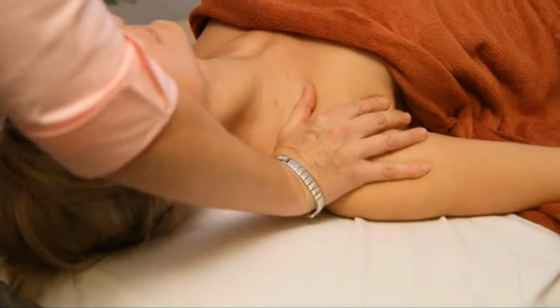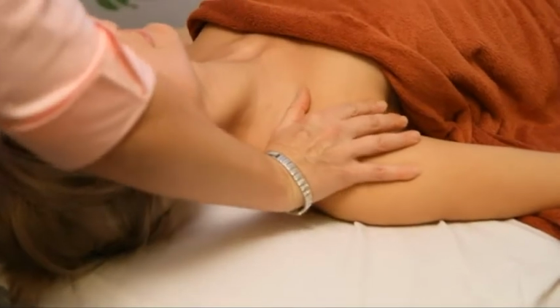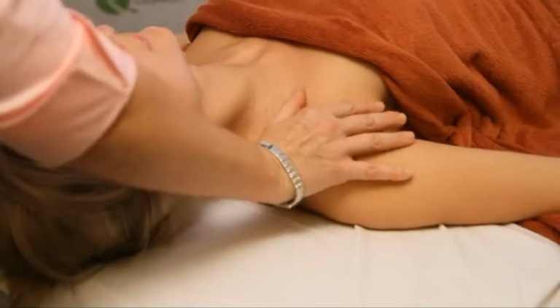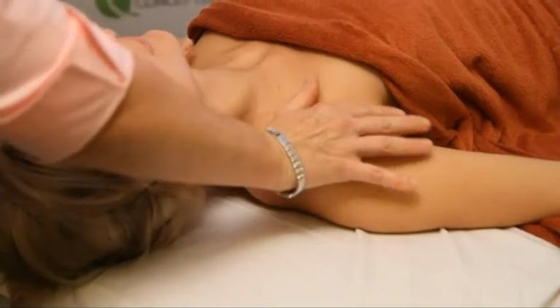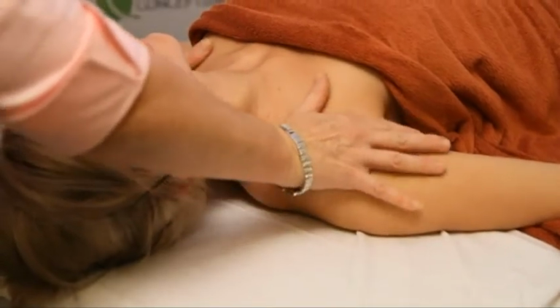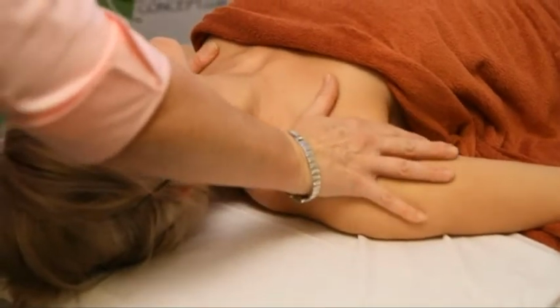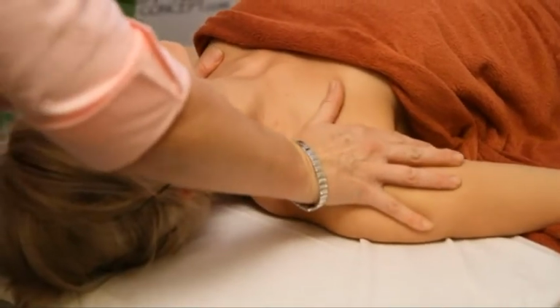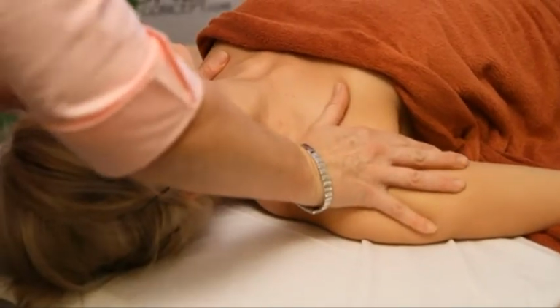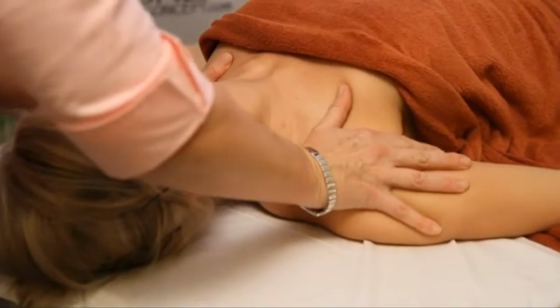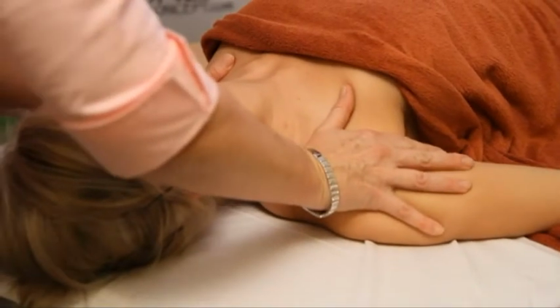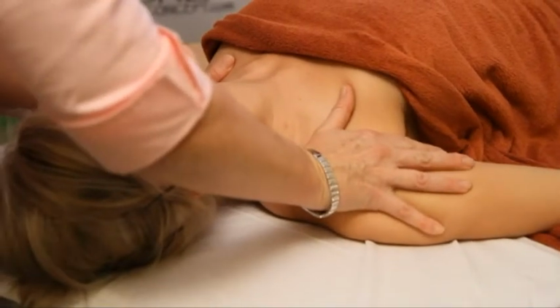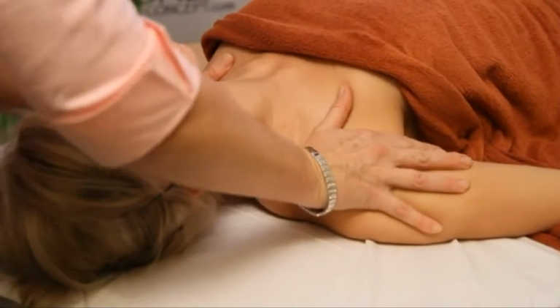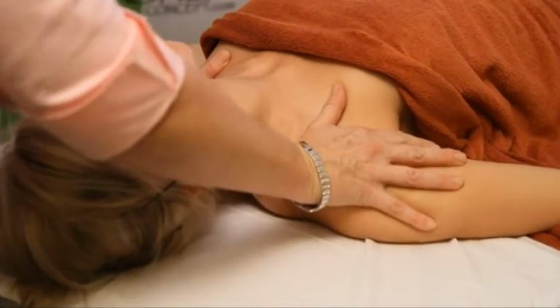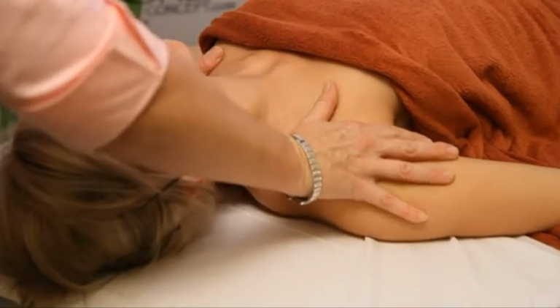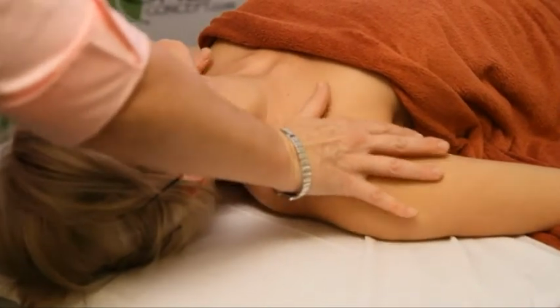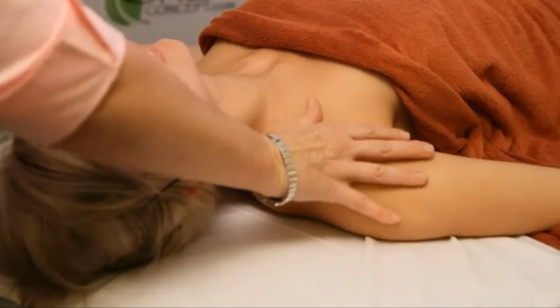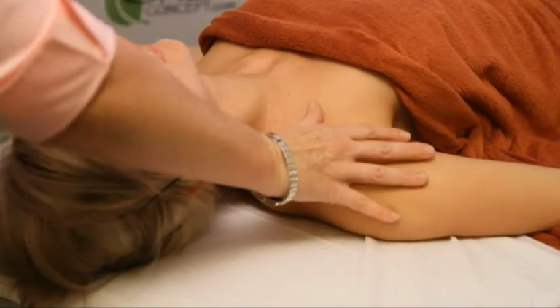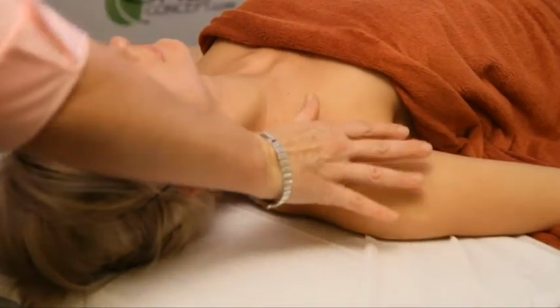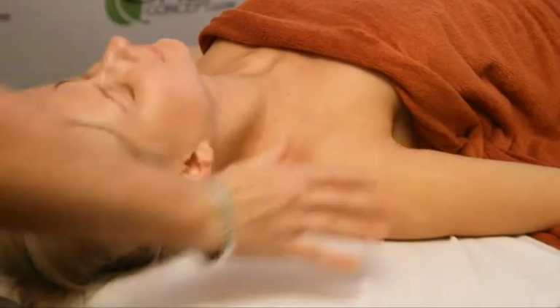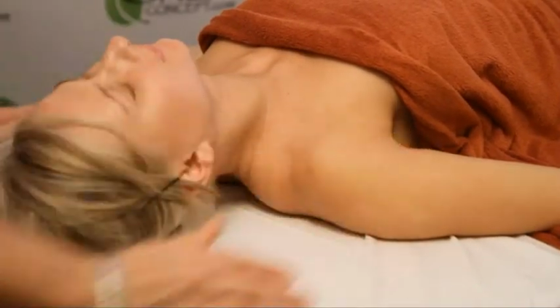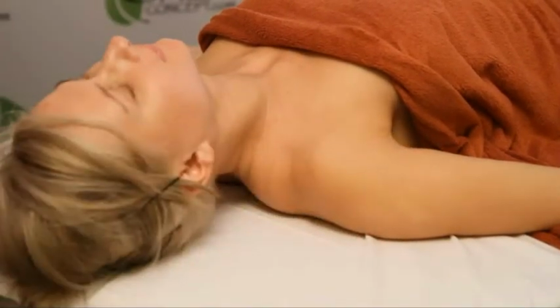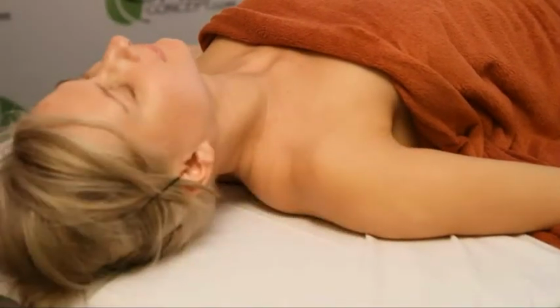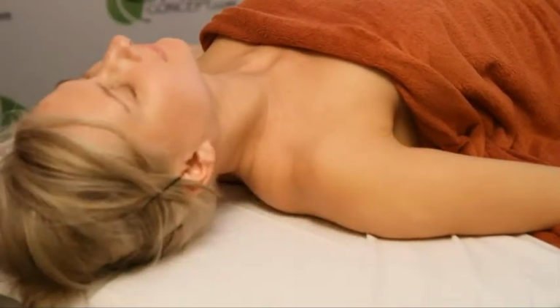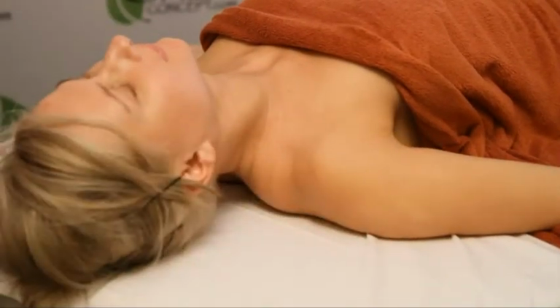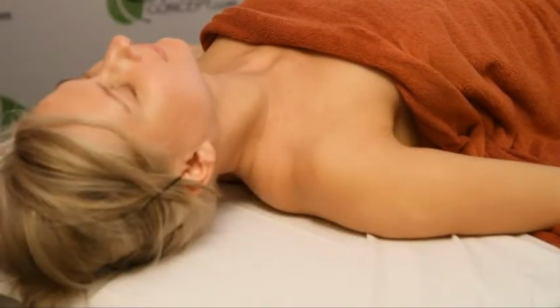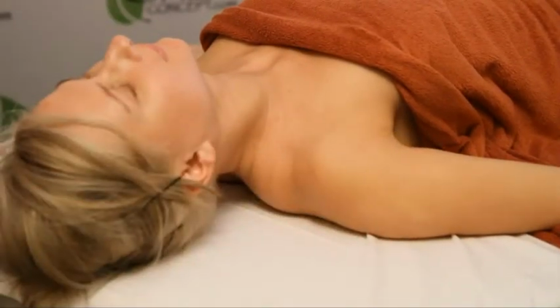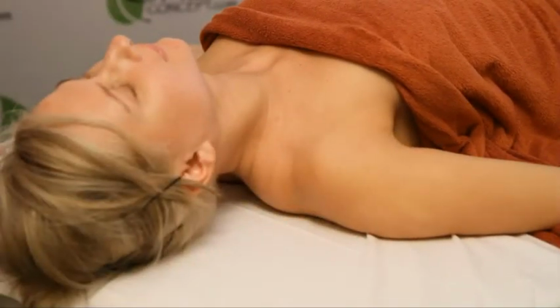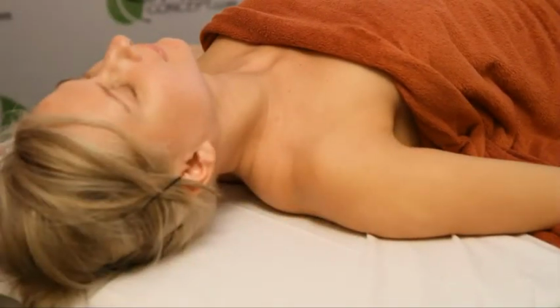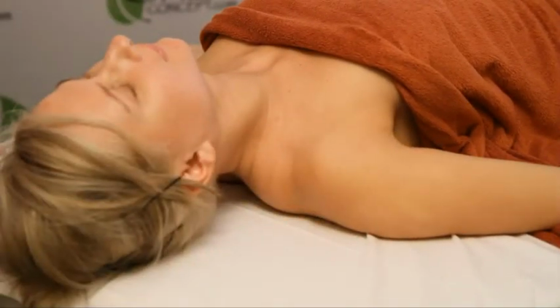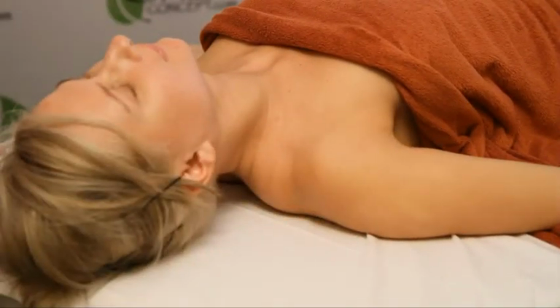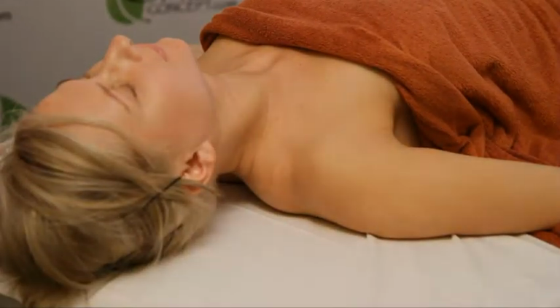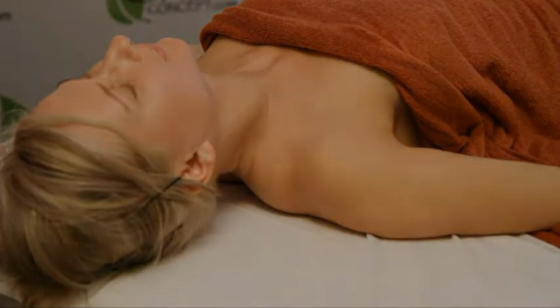Move up or down the spine as desired, or work the diaphragm and rib attachments.